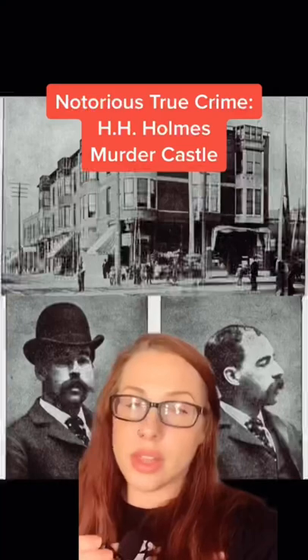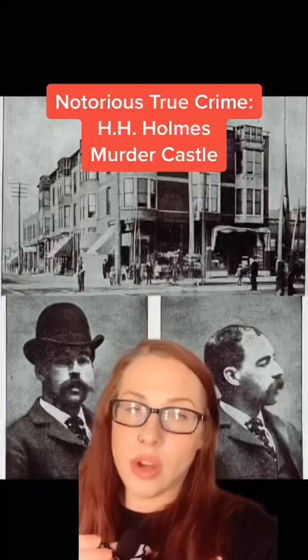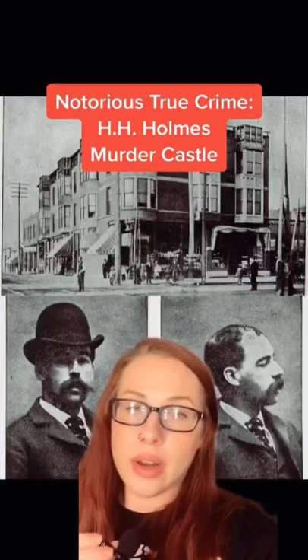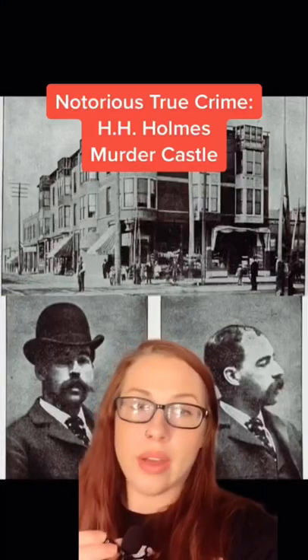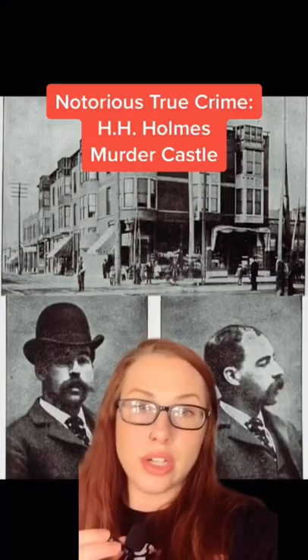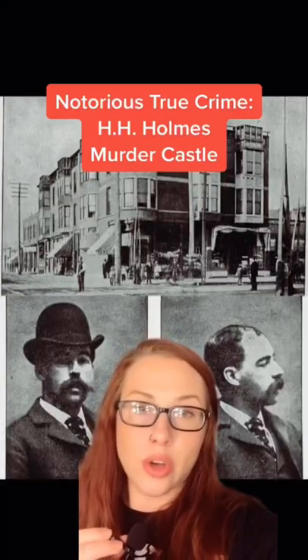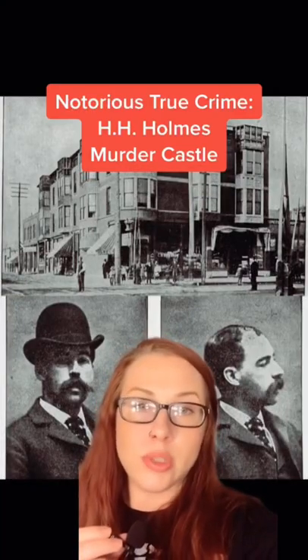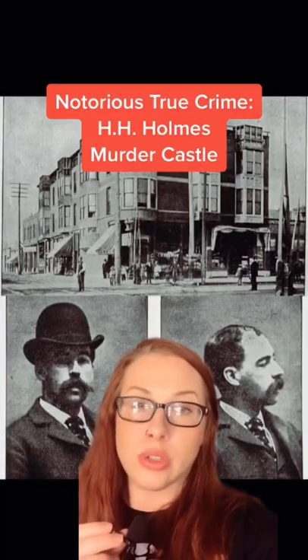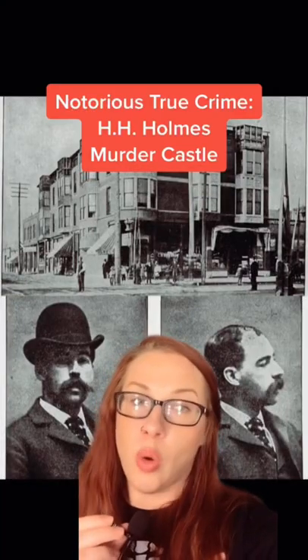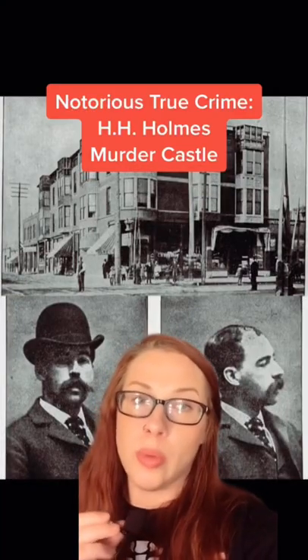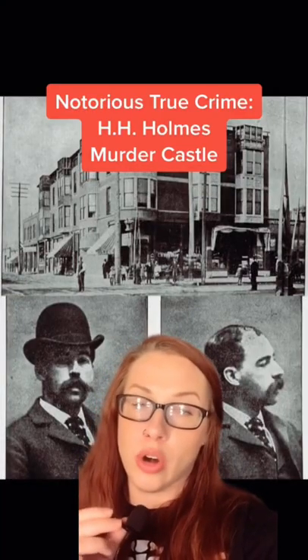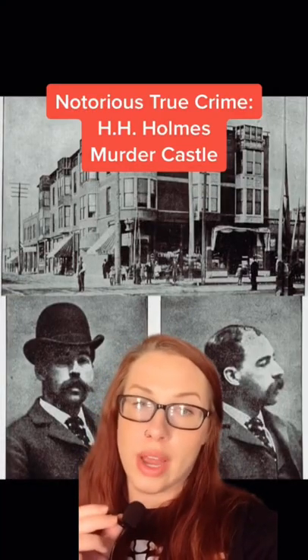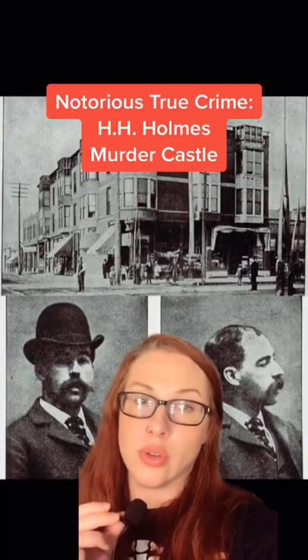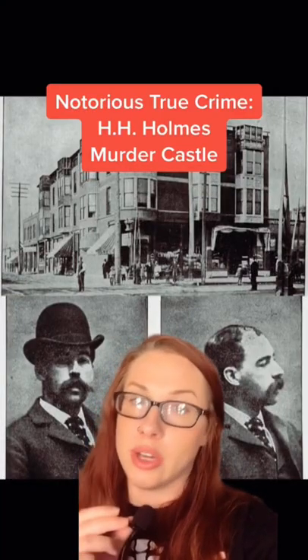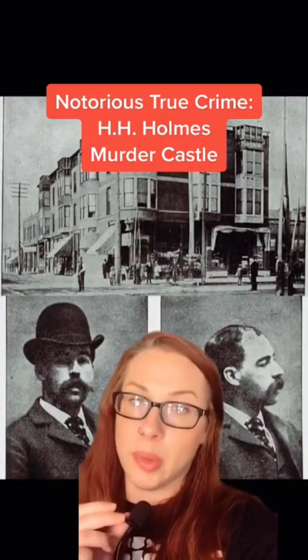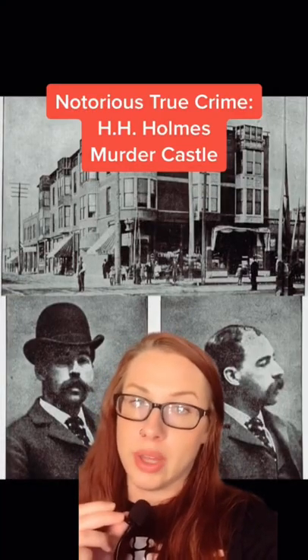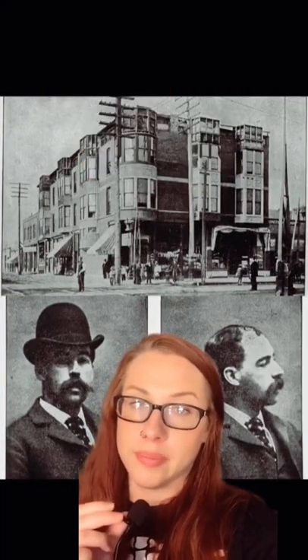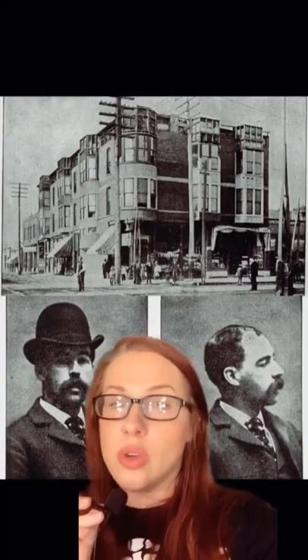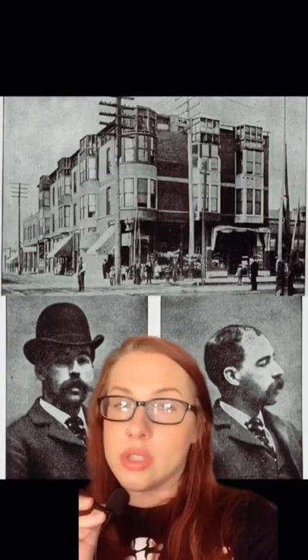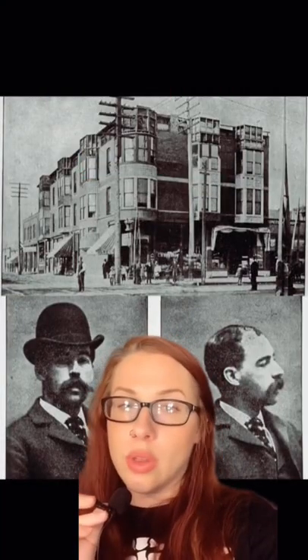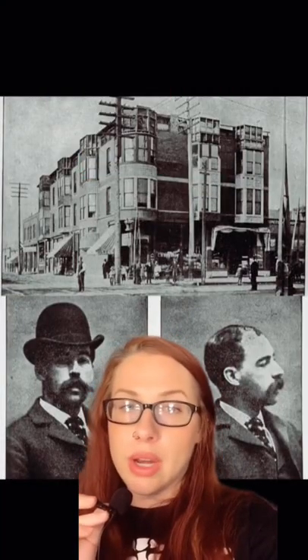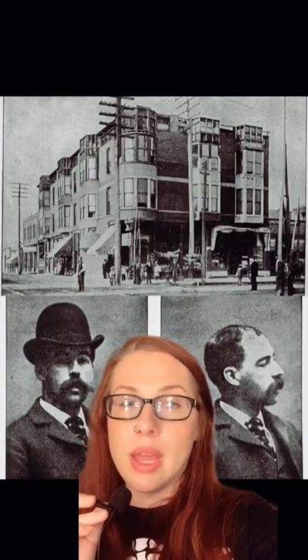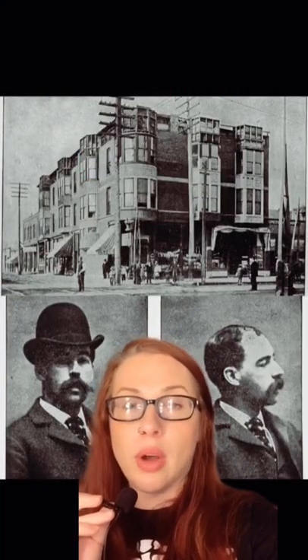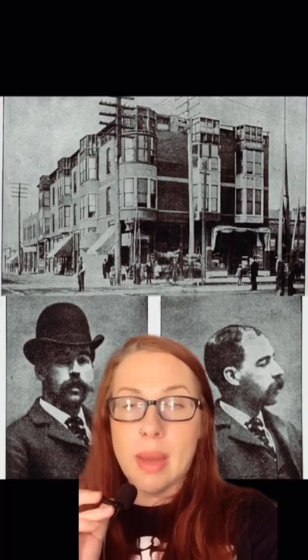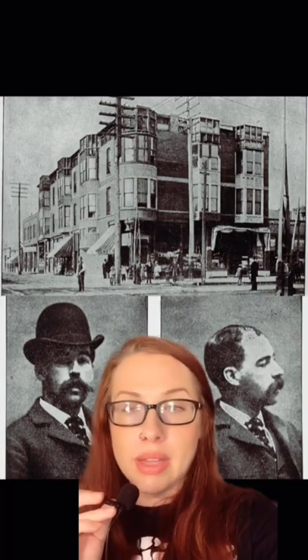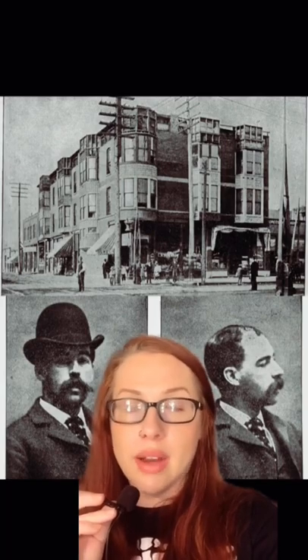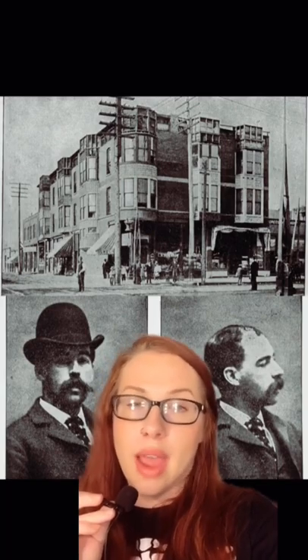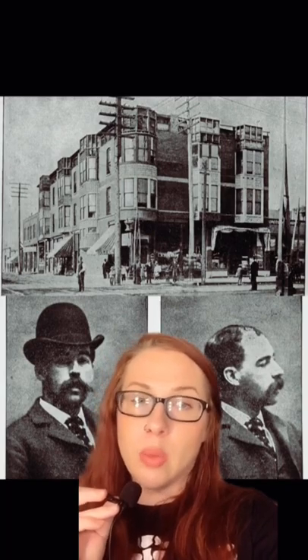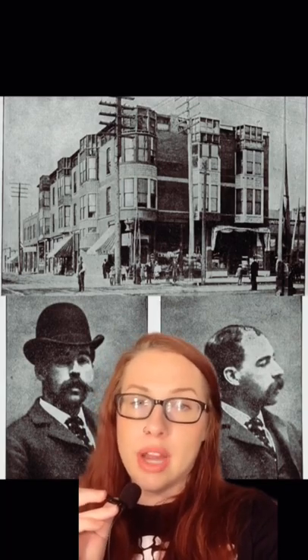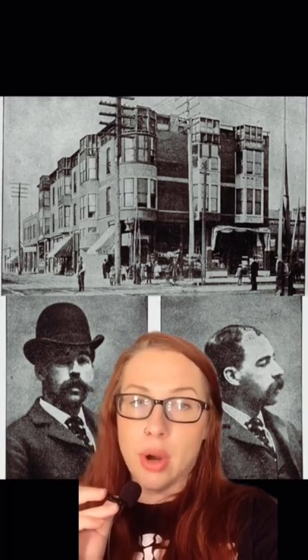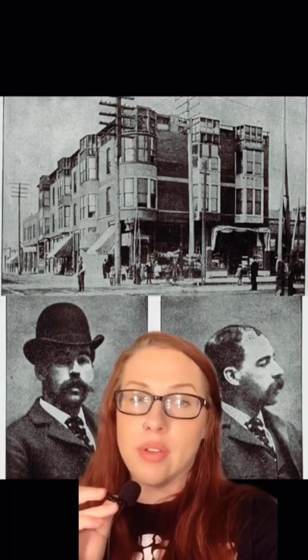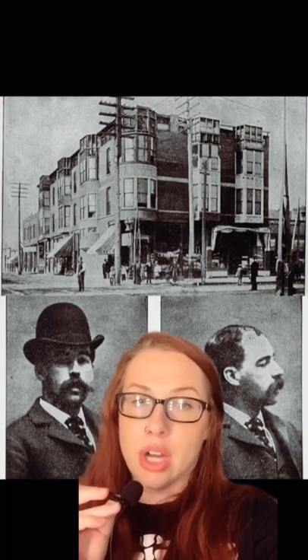Let's talk about how H.H. Holmes built a whole murder castle to kill people in. Using stolen money, he bought an empty lot in the Englewood neighborhood of Chicago.